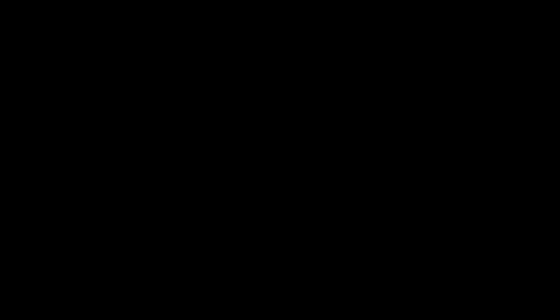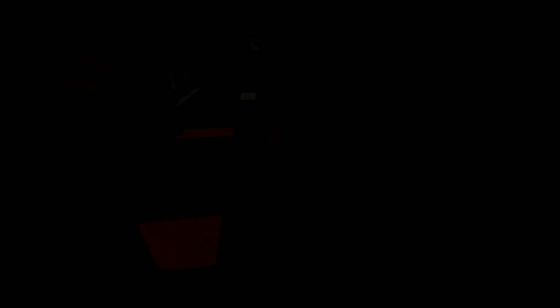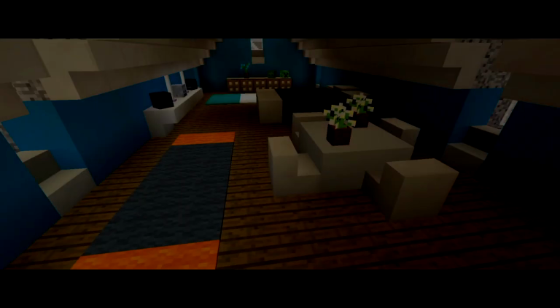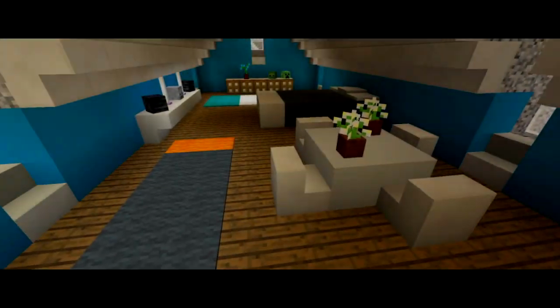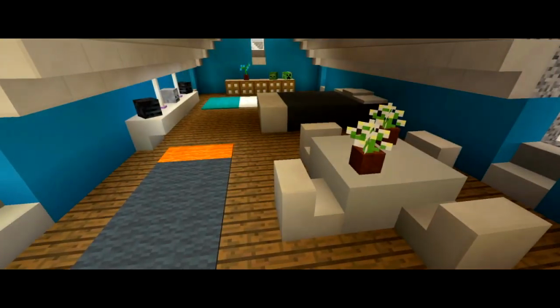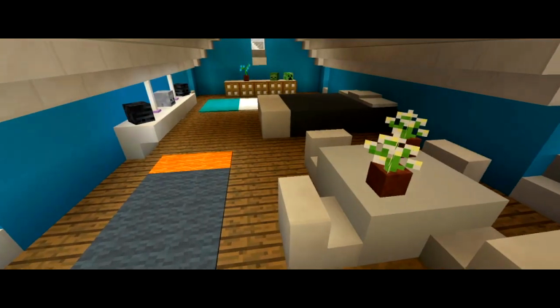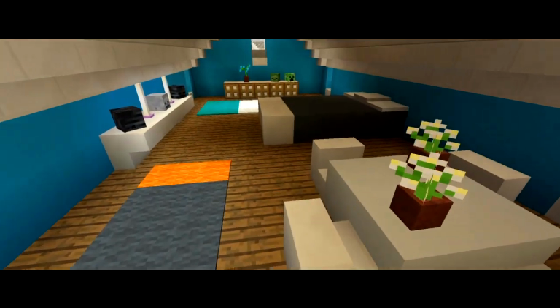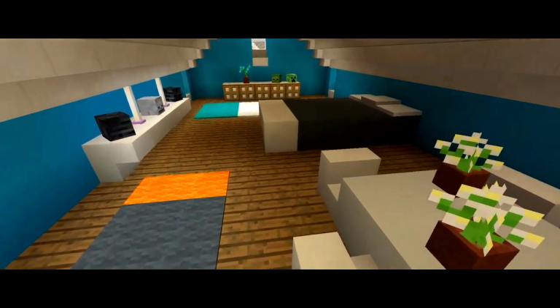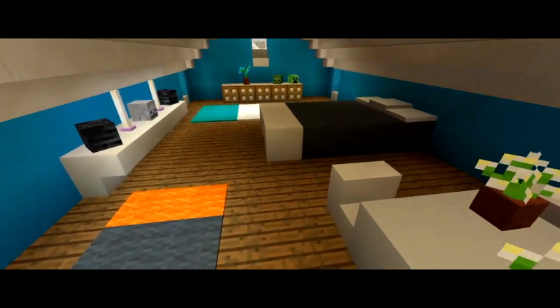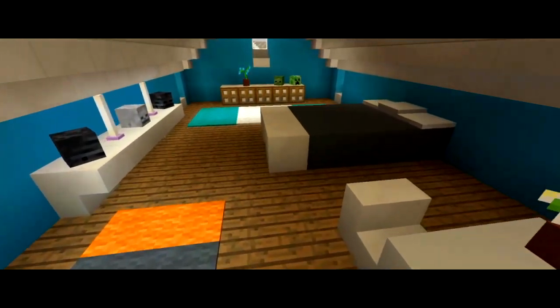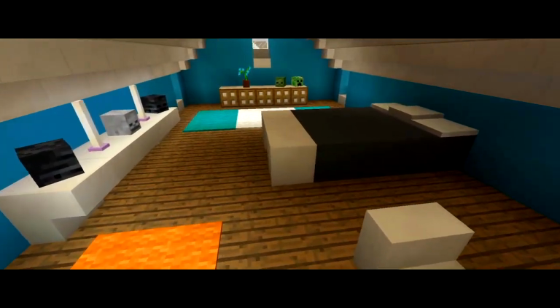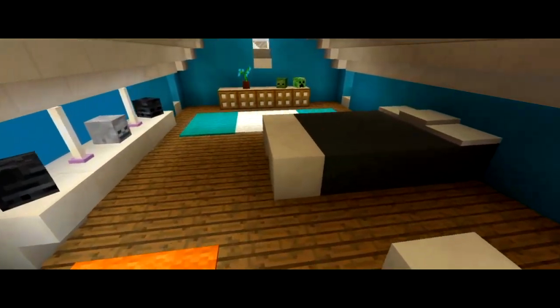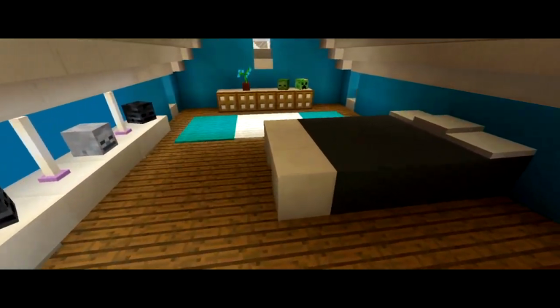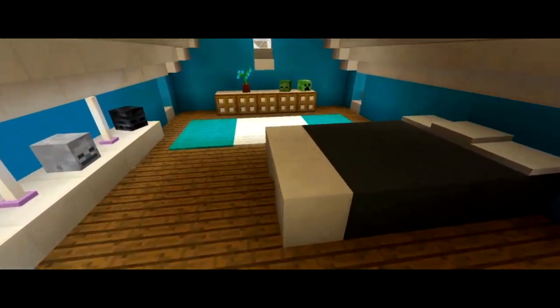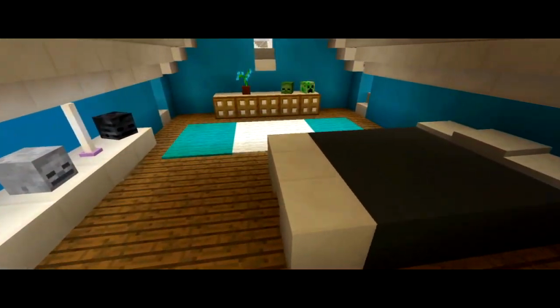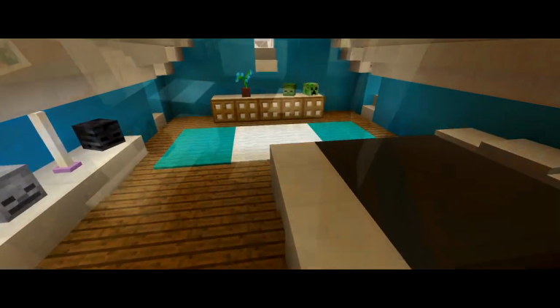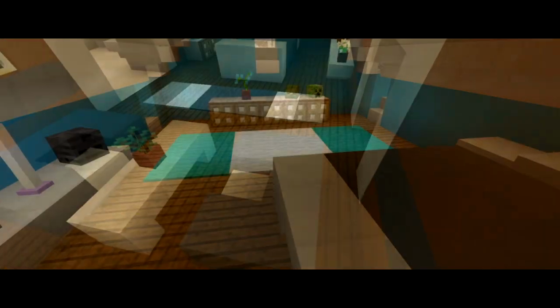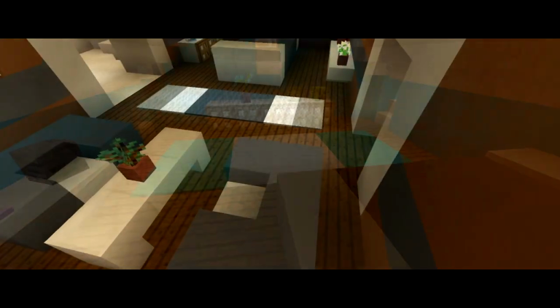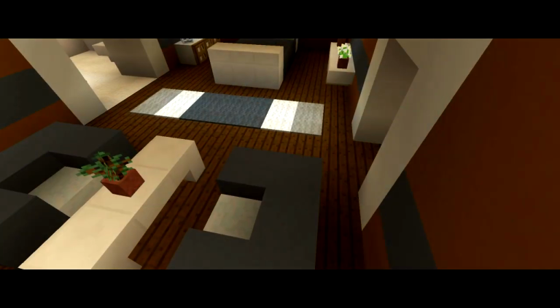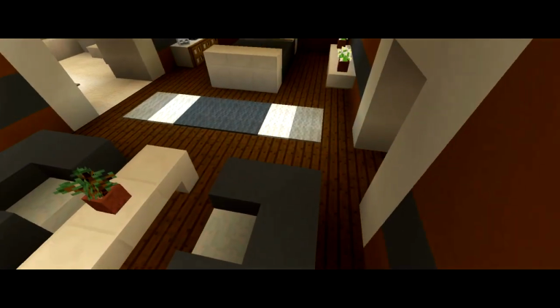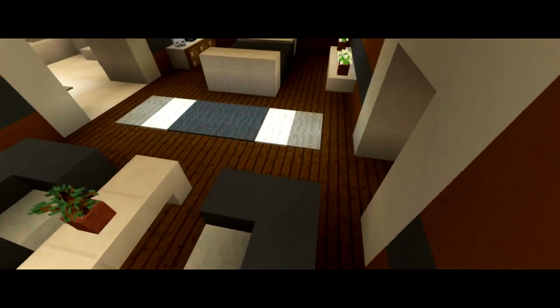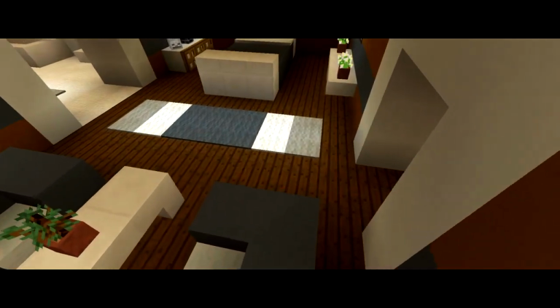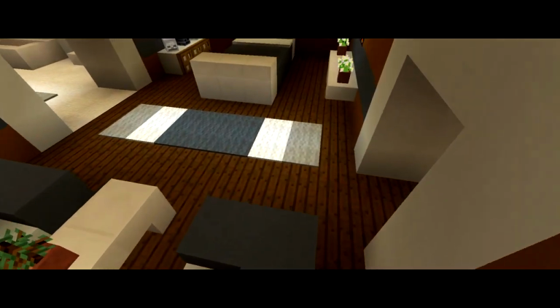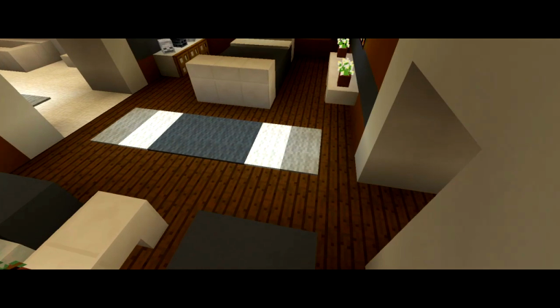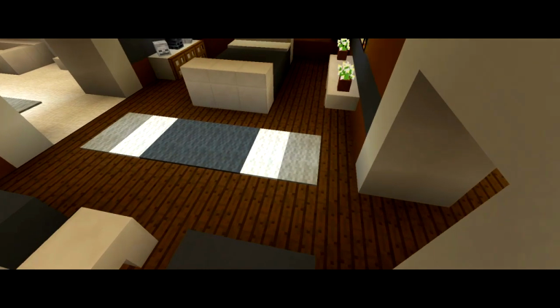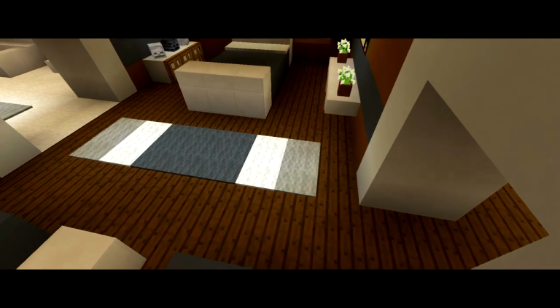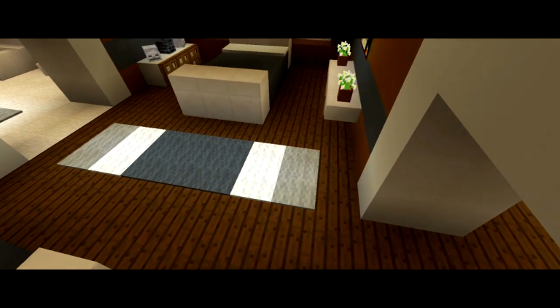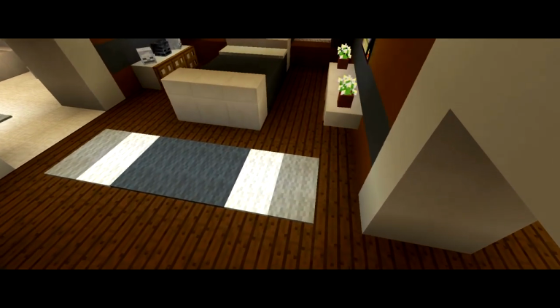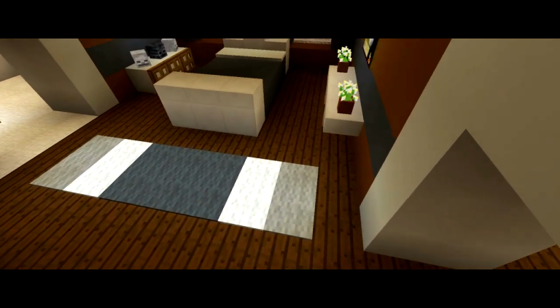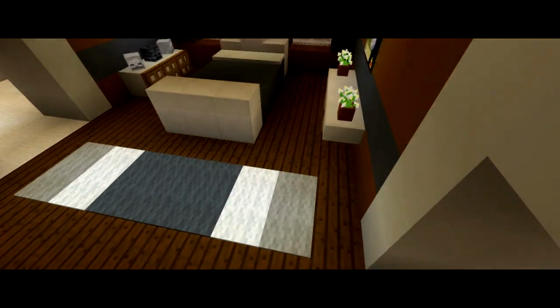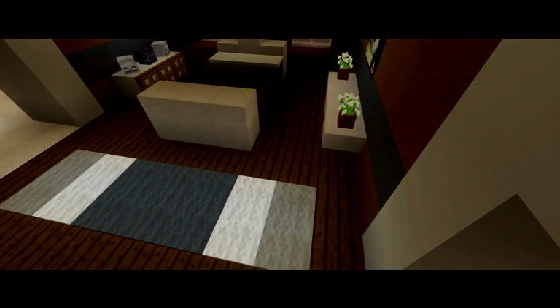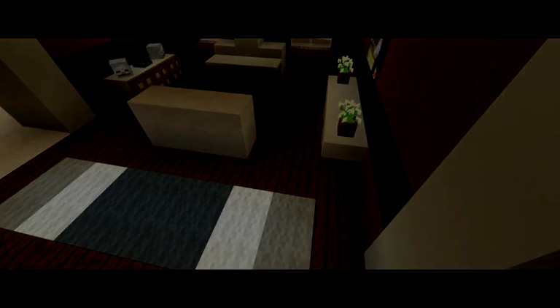What is going on guys? I am back with part 4 on how to build this mansion, and in this video I'm going to be showing you how to do the furnishings on the inside.